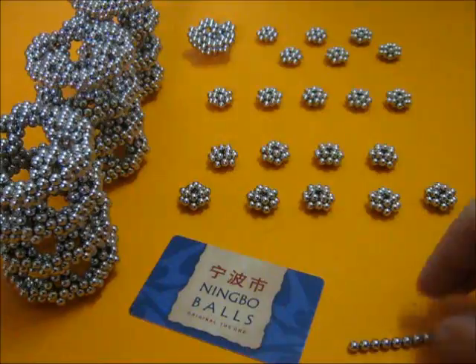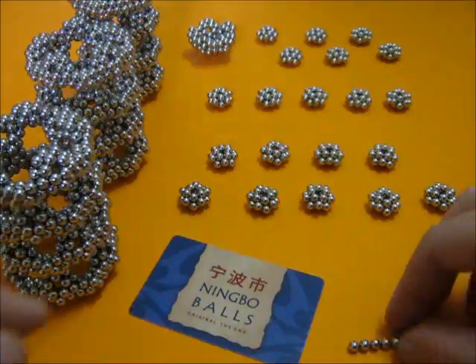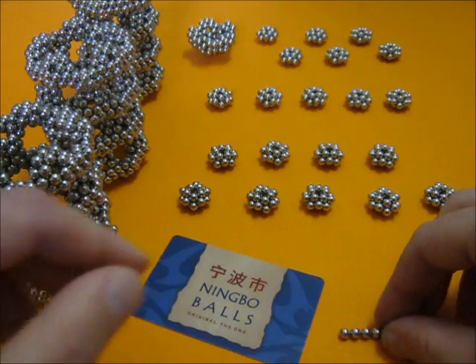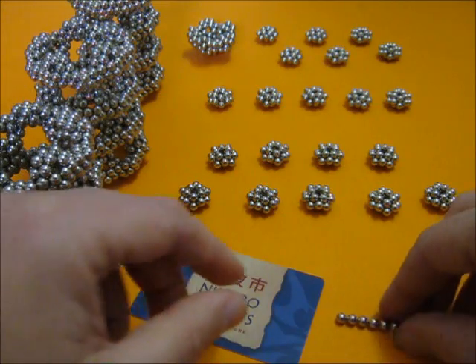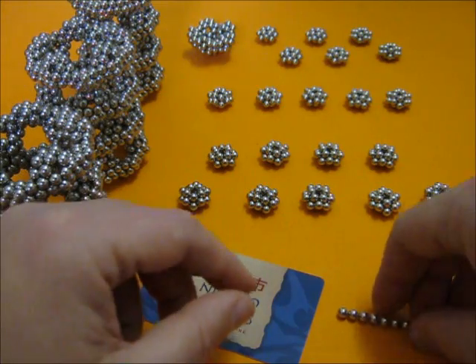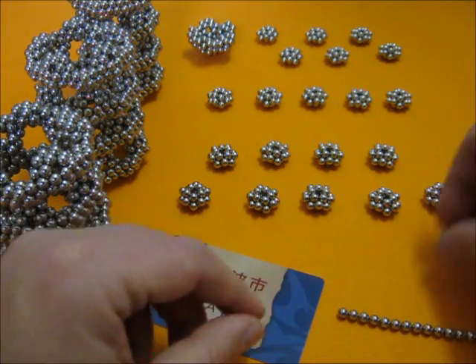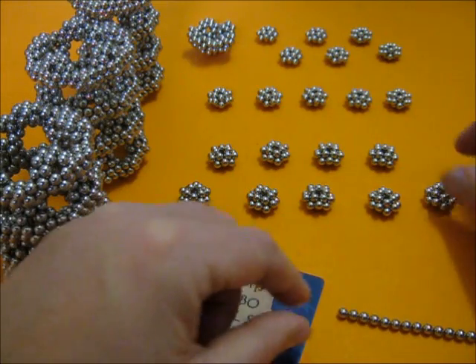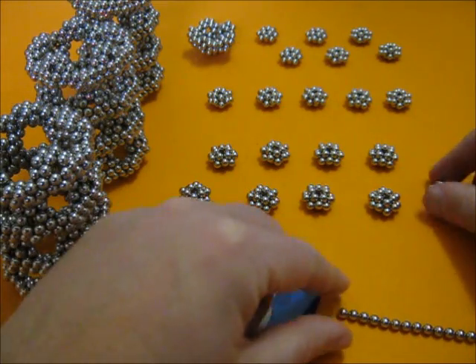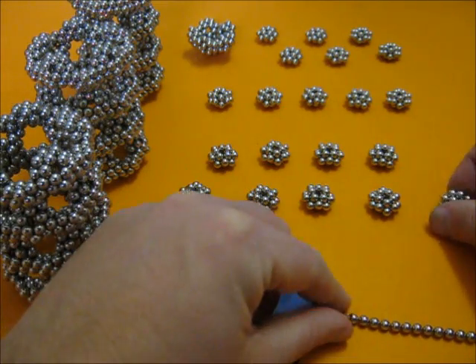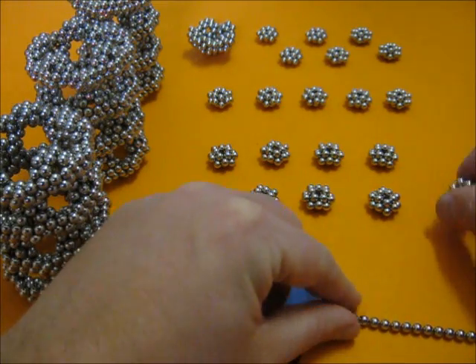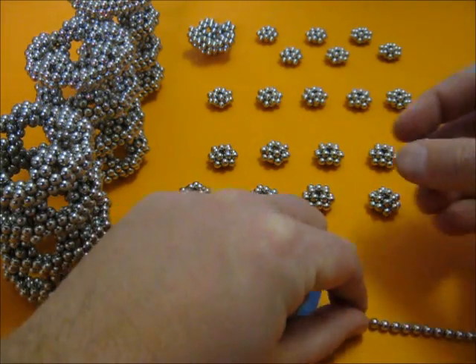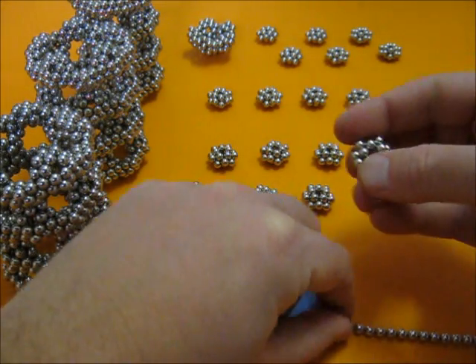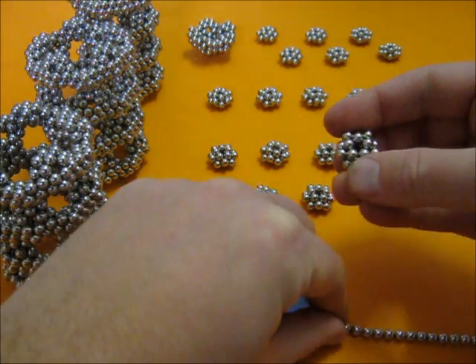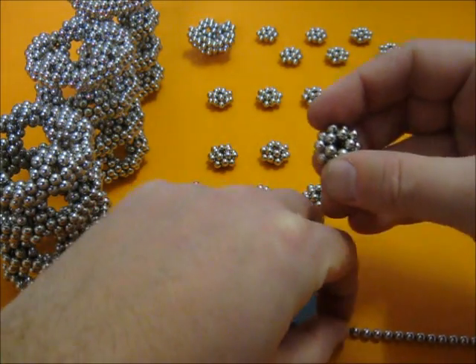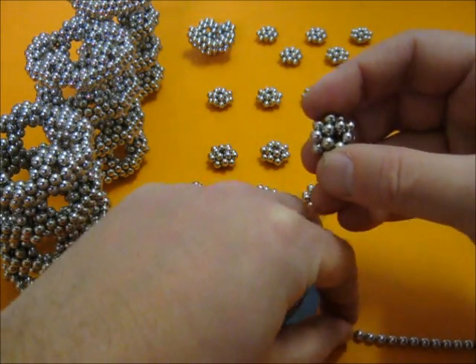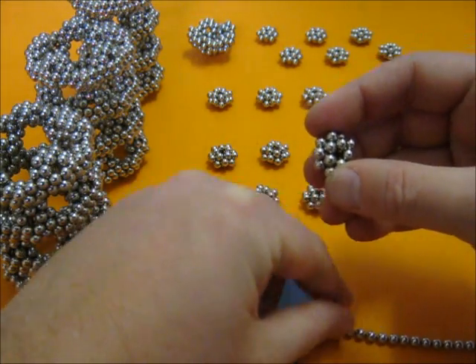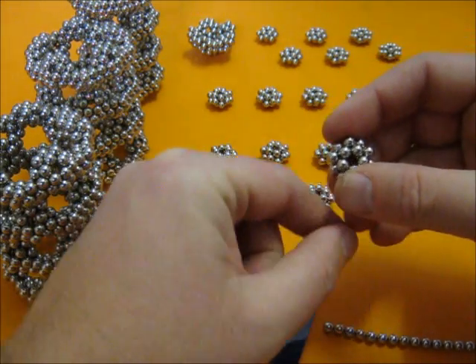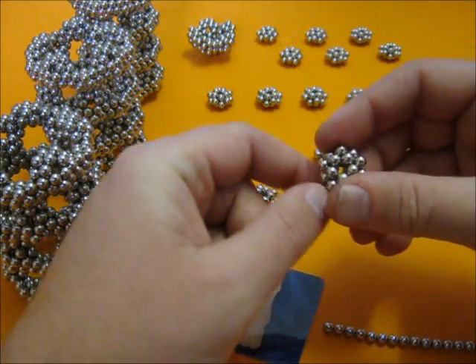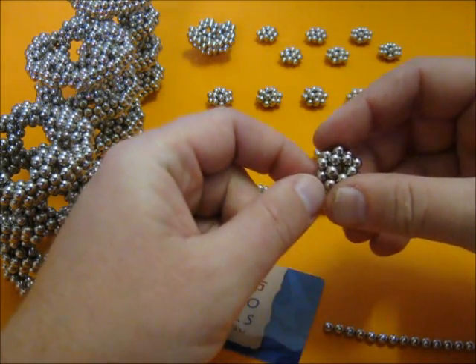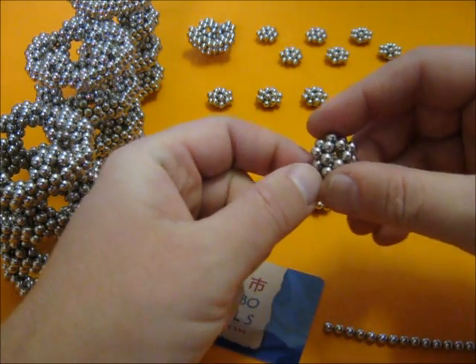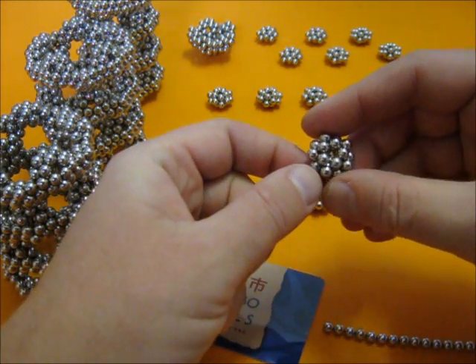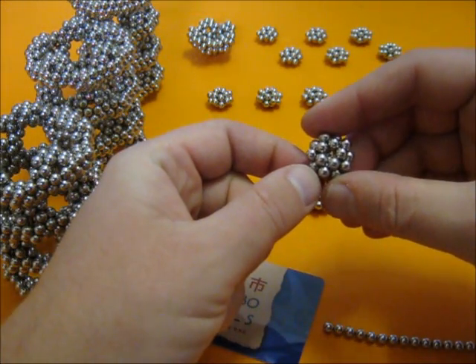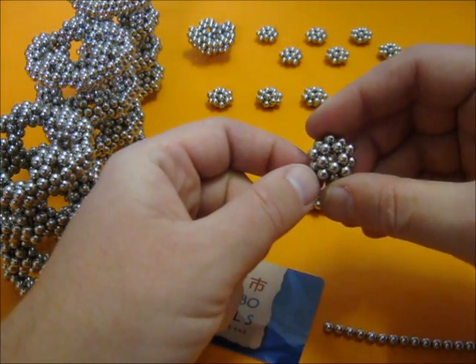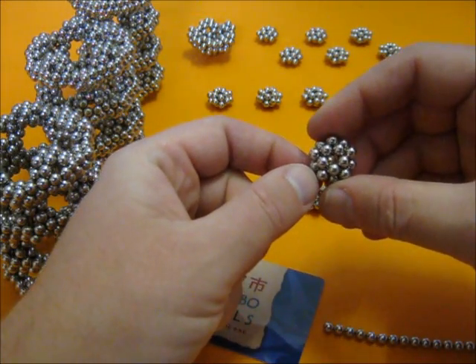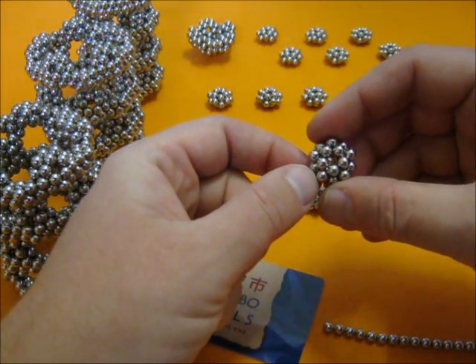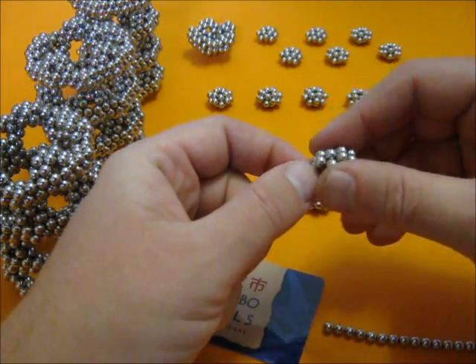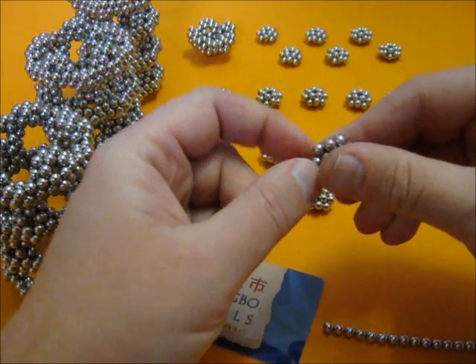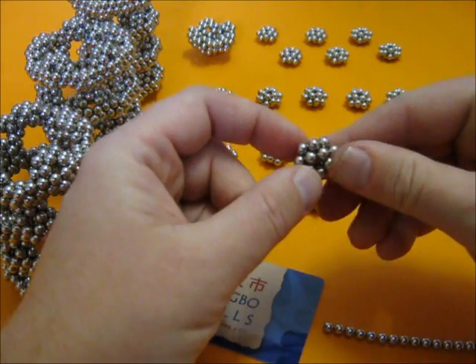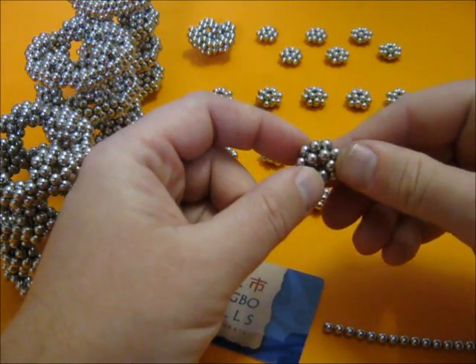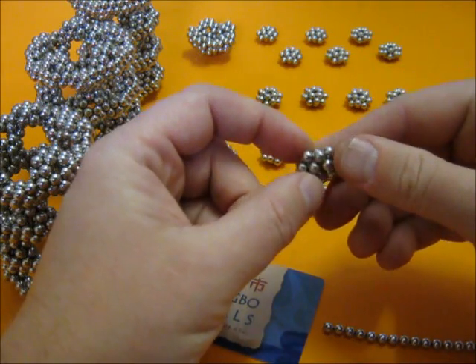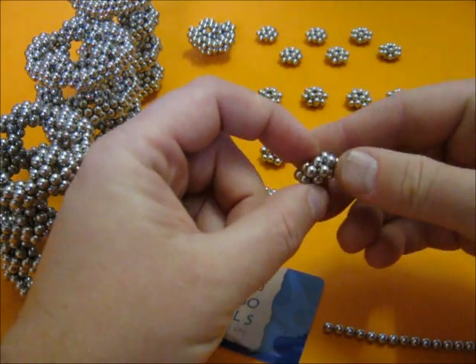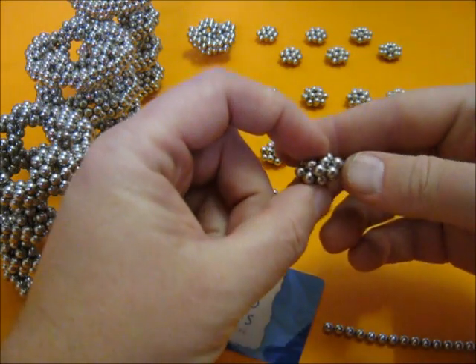We are going to make a Dekagono tower. For that you need these units. They are like flat dodecahedra.